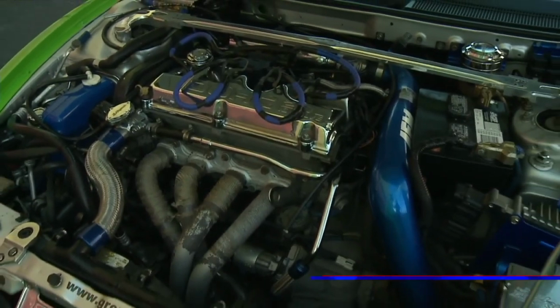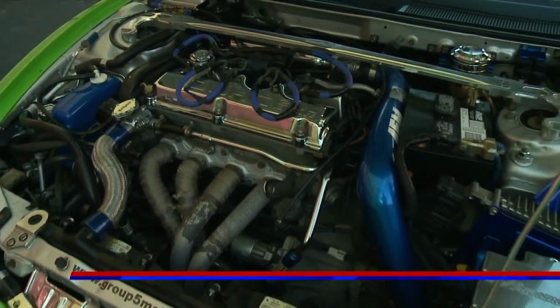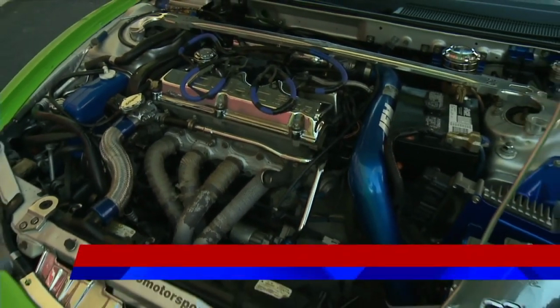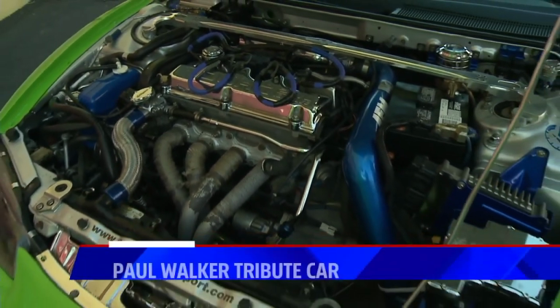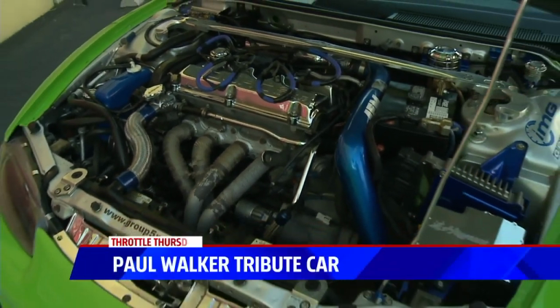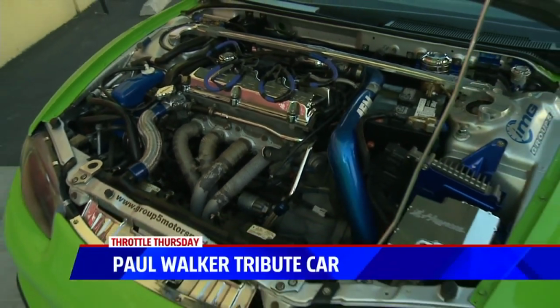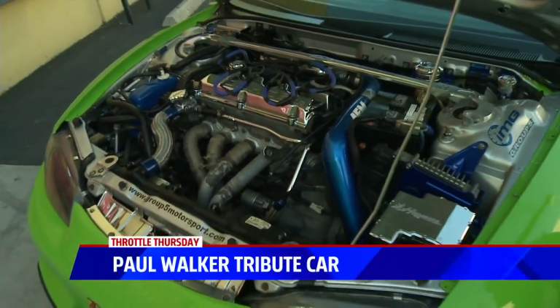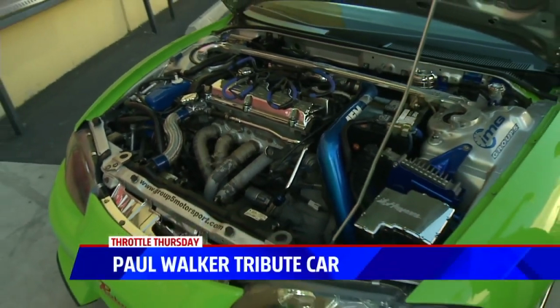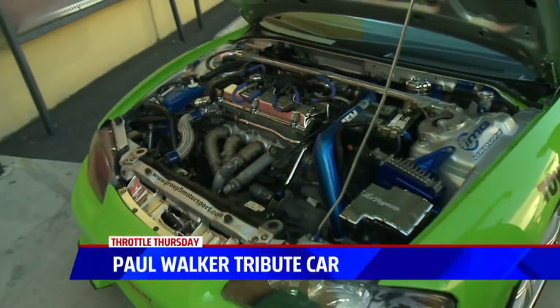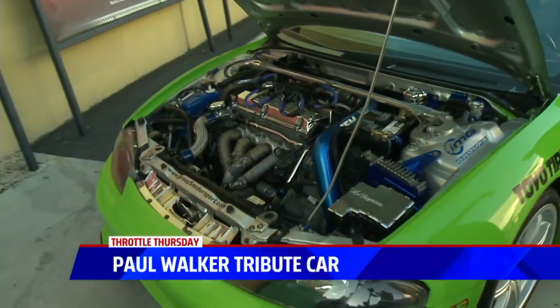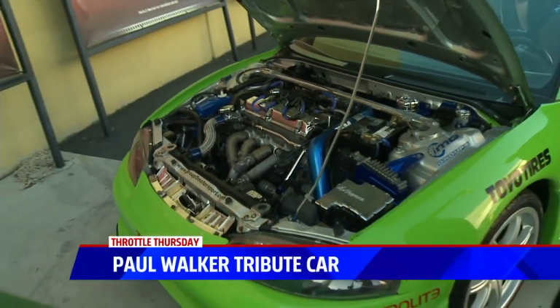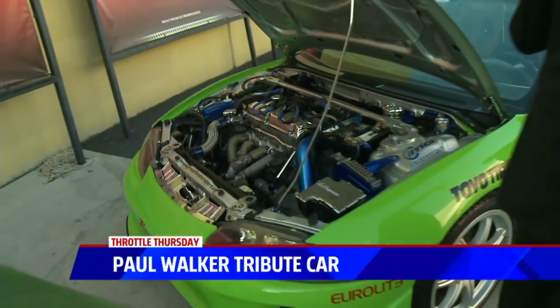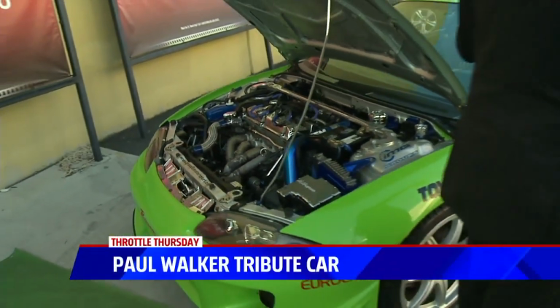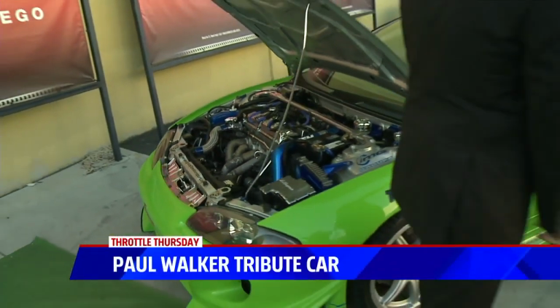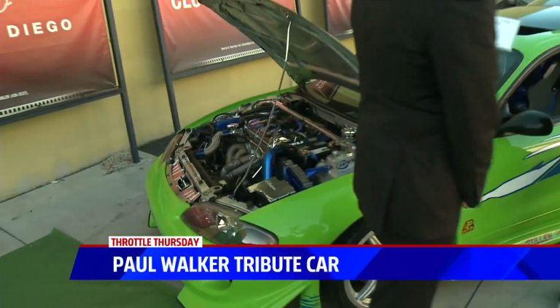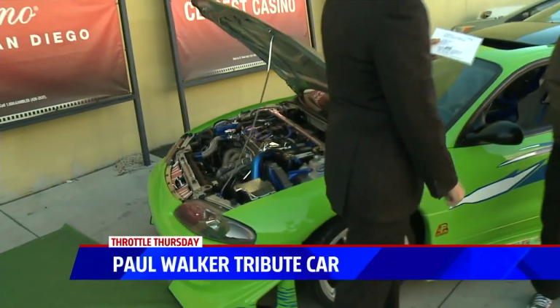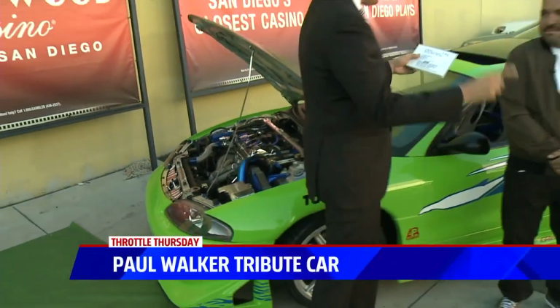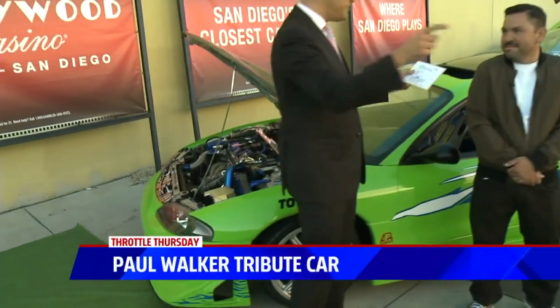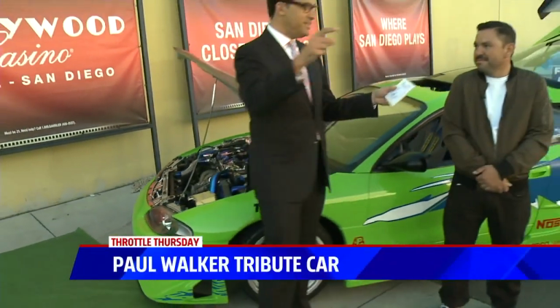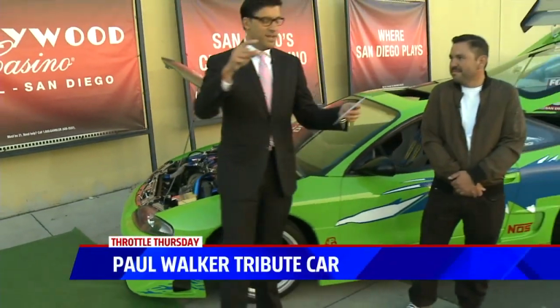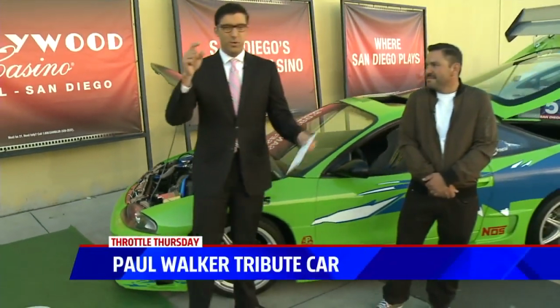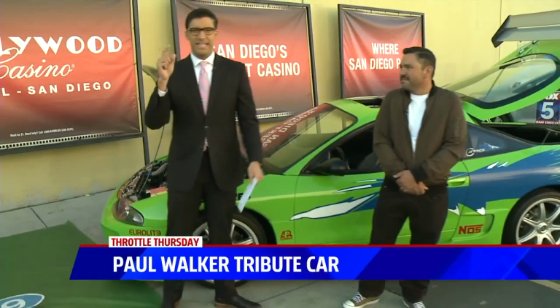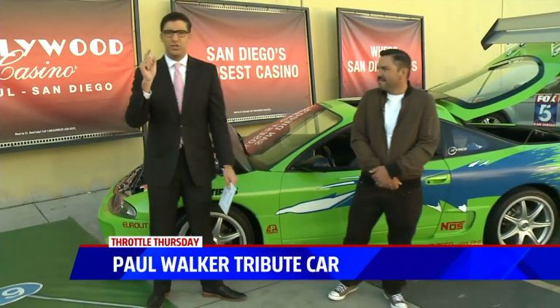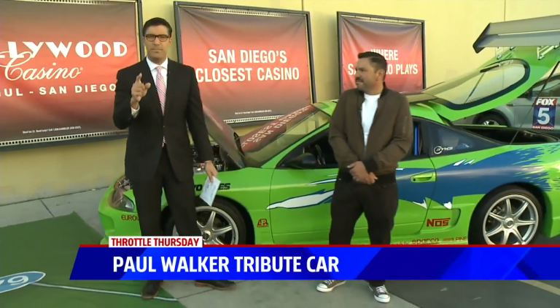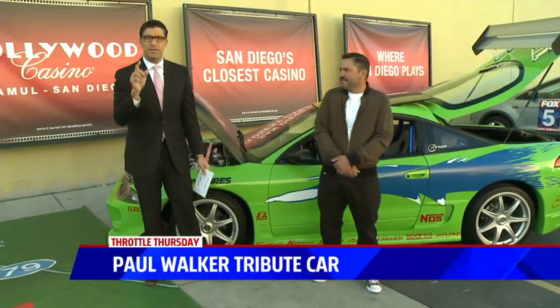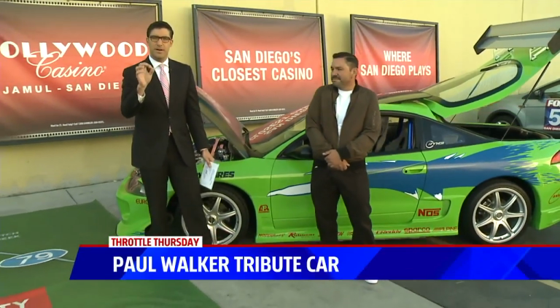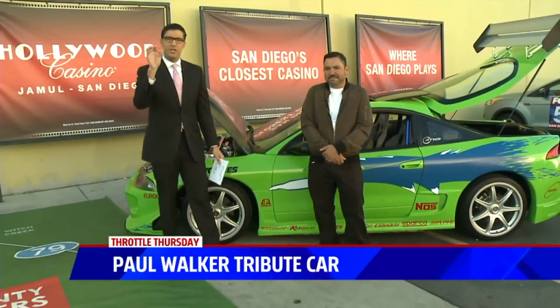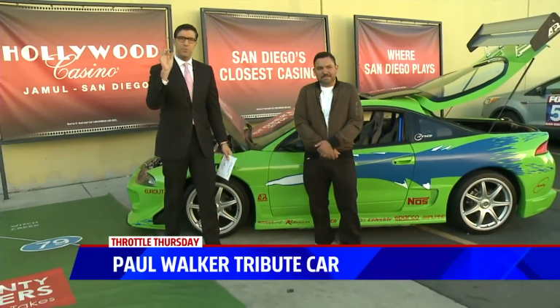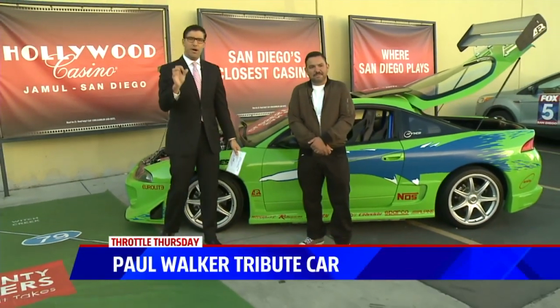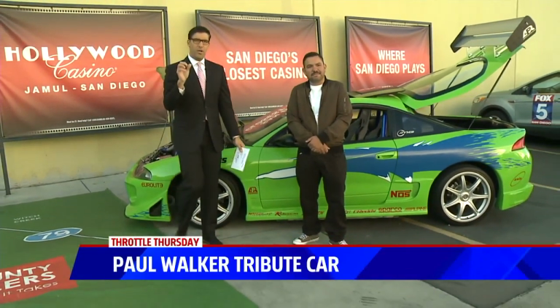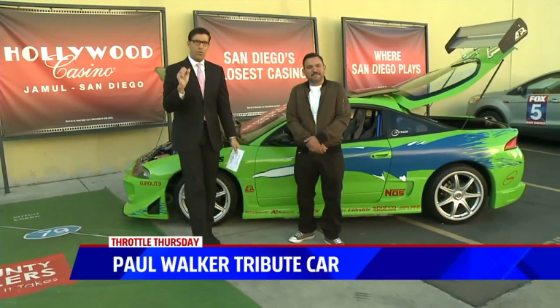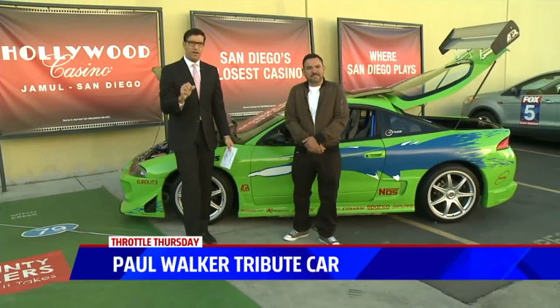All right, so you saw that. Look at this now. Pedro Santos, Automotive Reconditioning Manager, is here with his tribute car to Paul Walker.